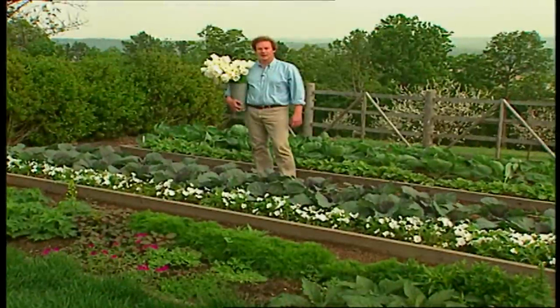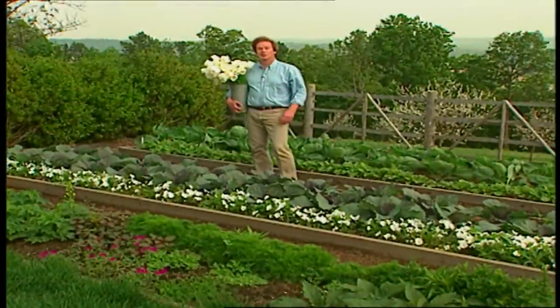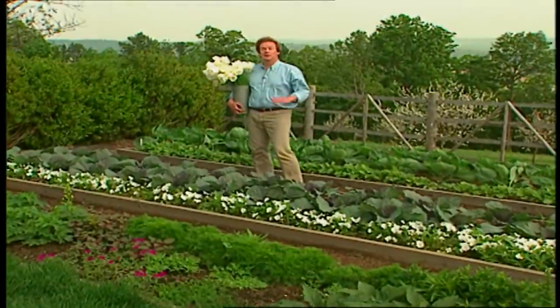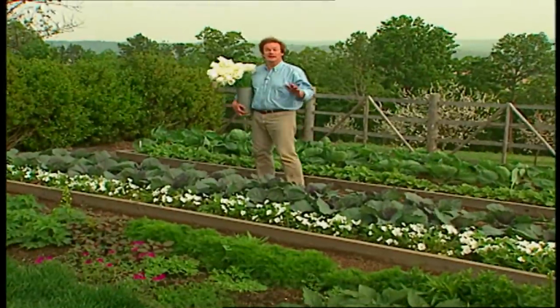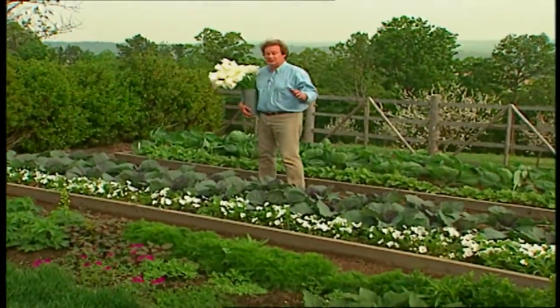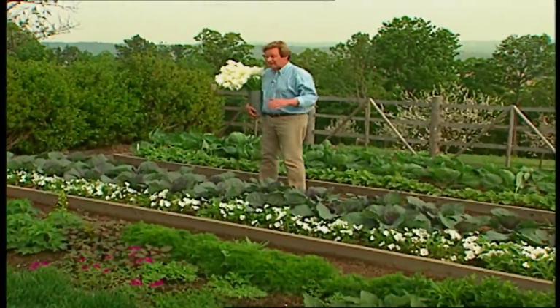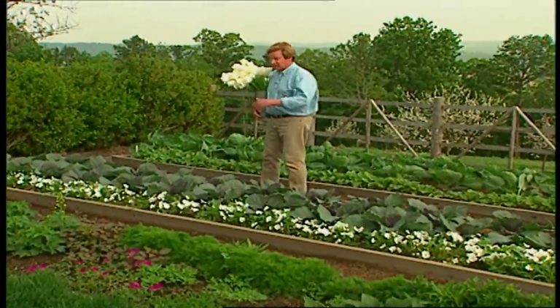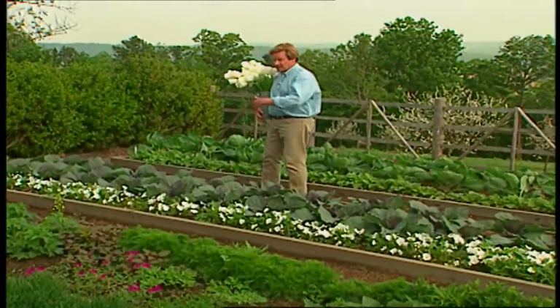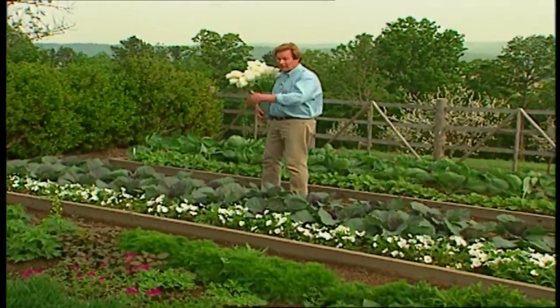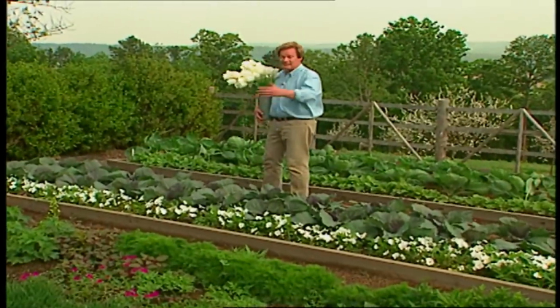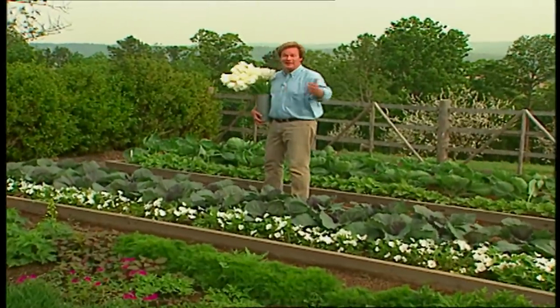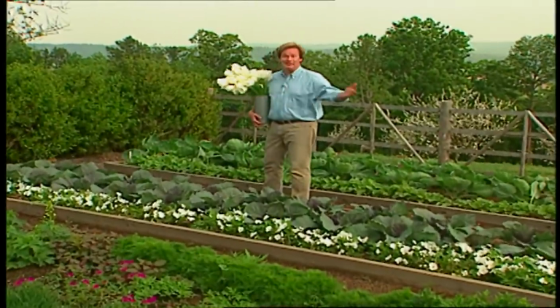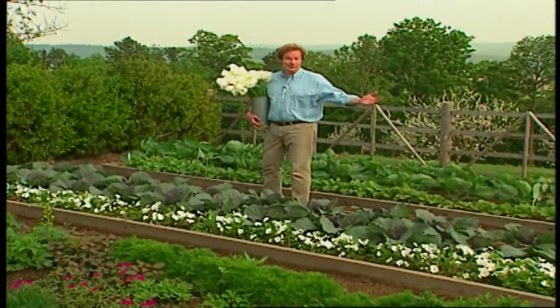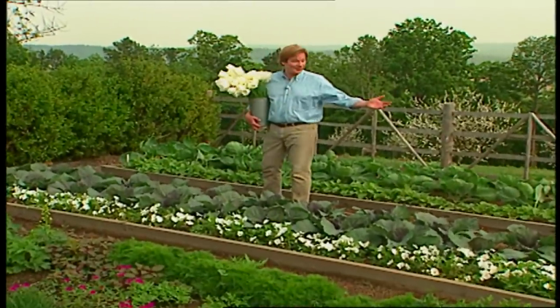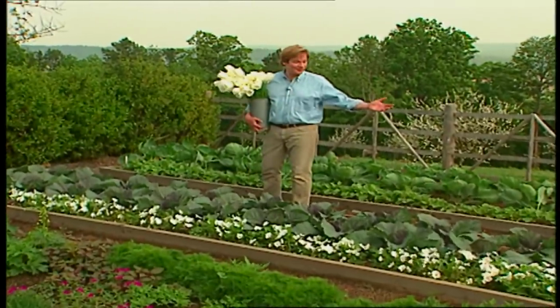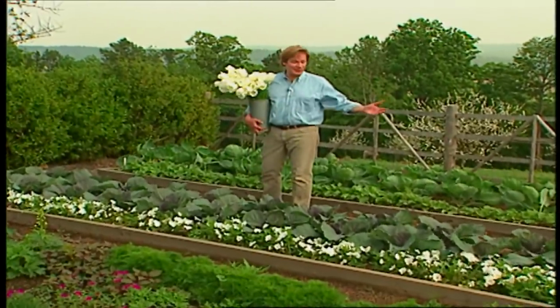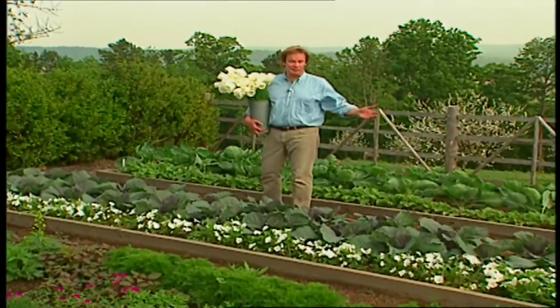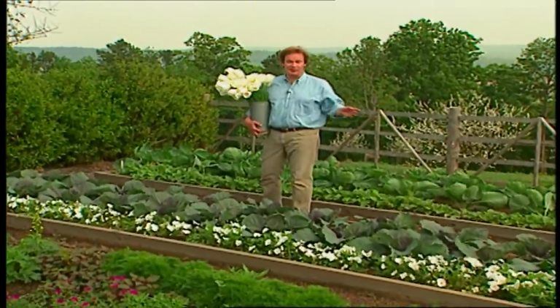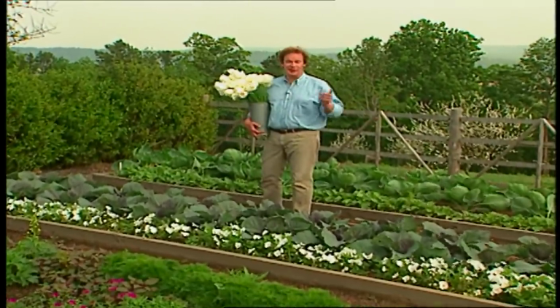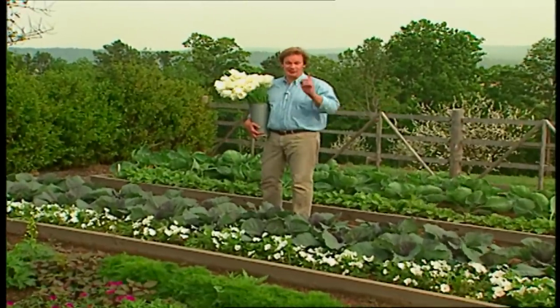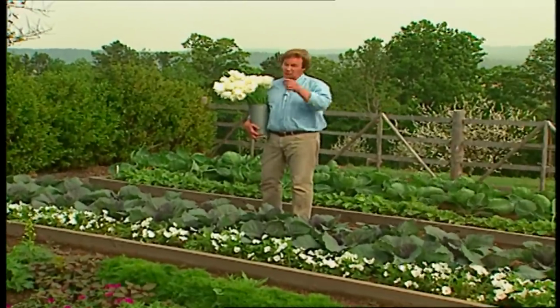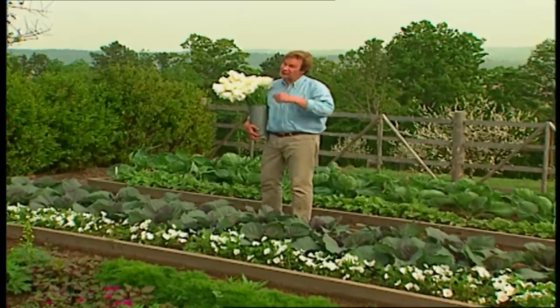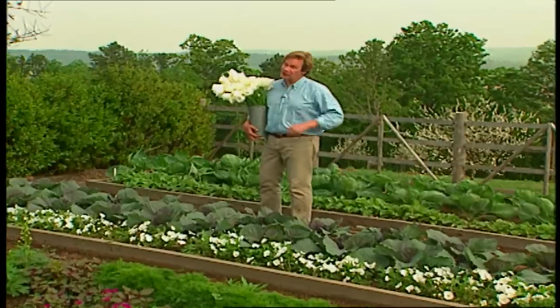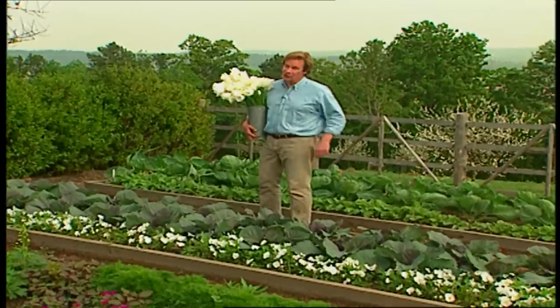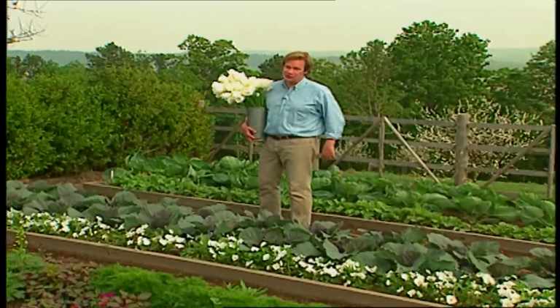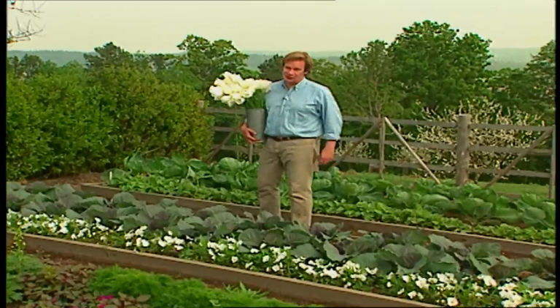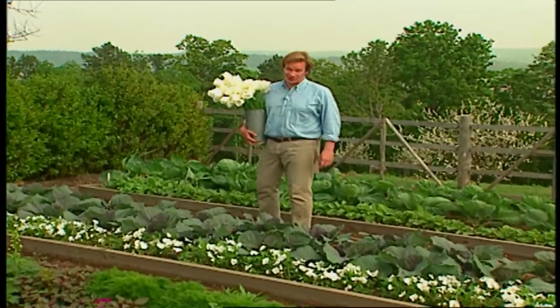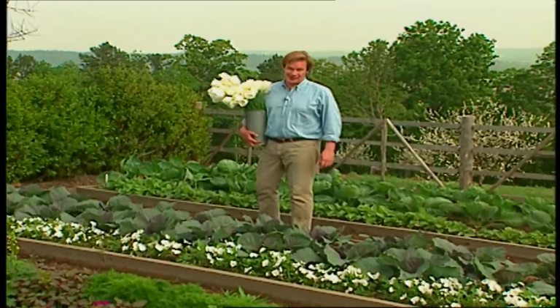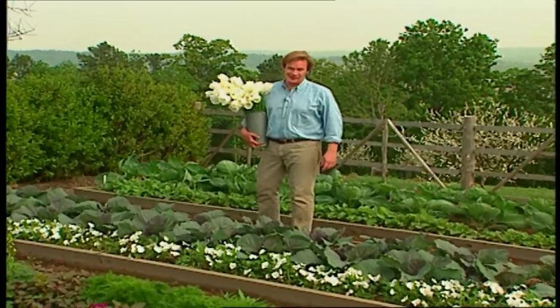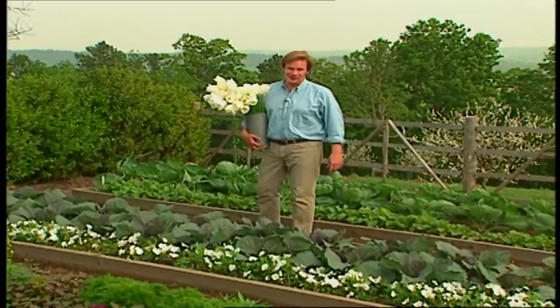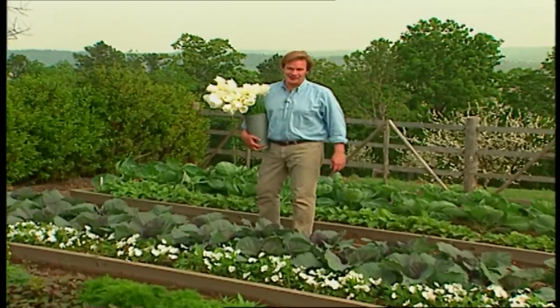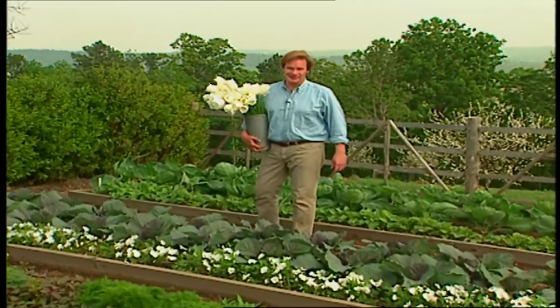Spring is definitely popping up throughout the vegetable garden. We'll take a closer look right after this.